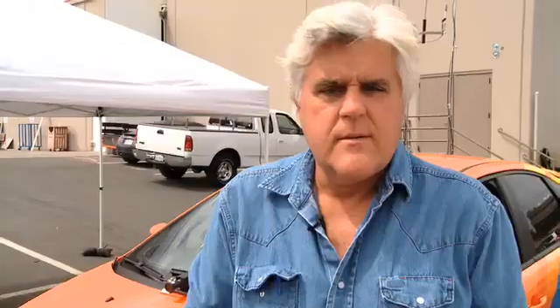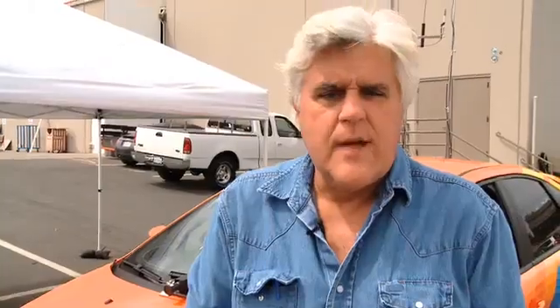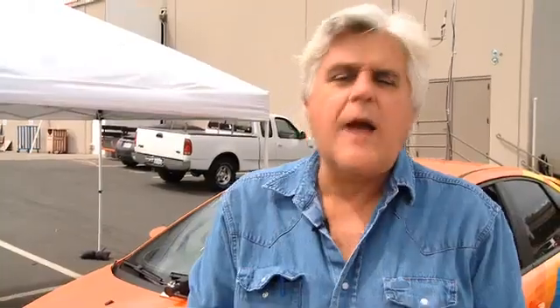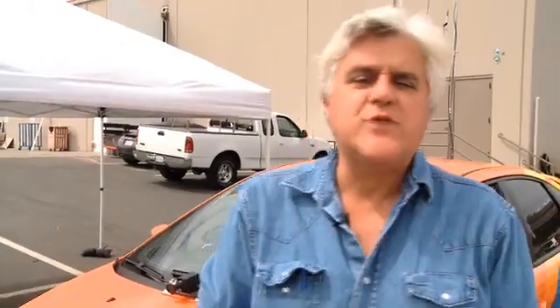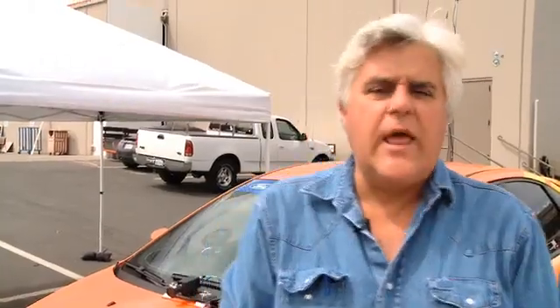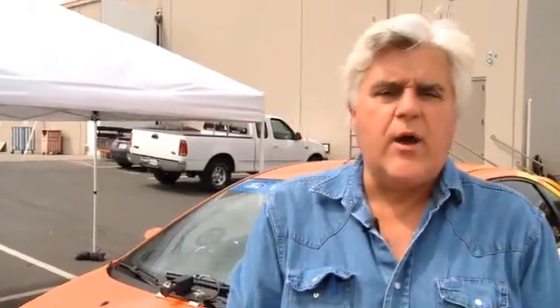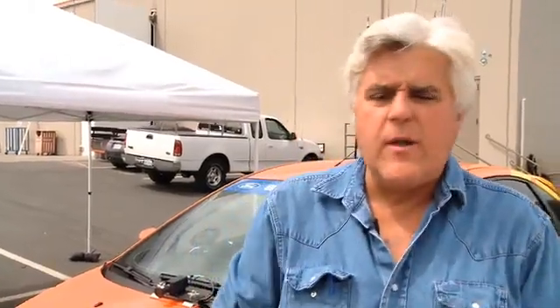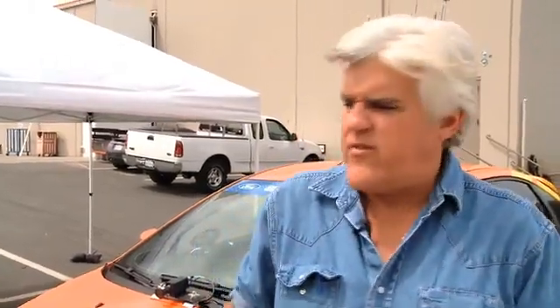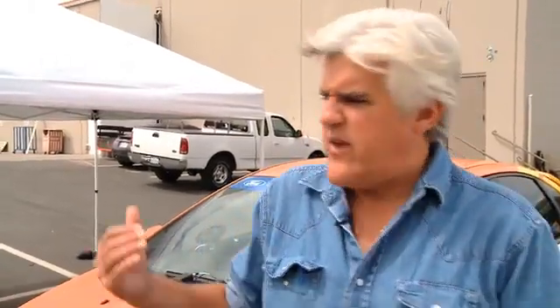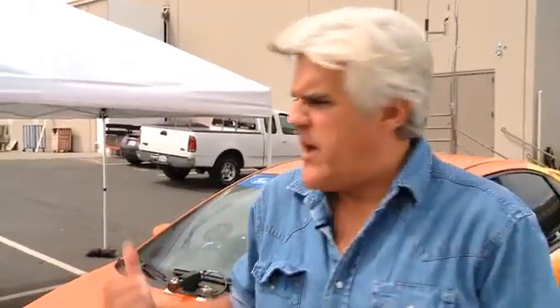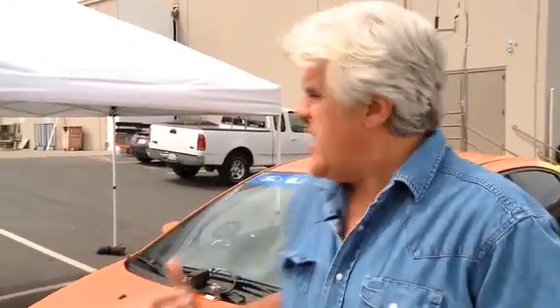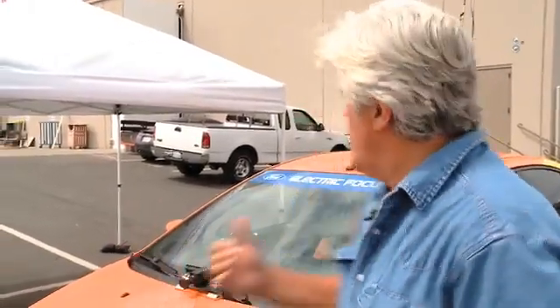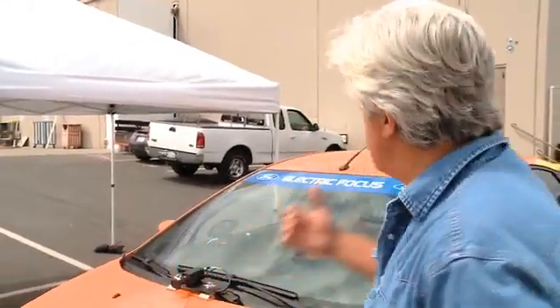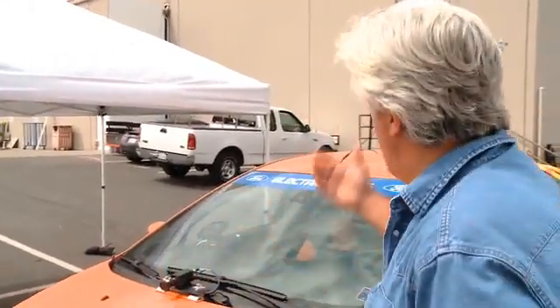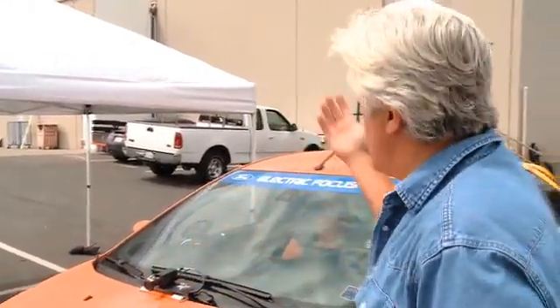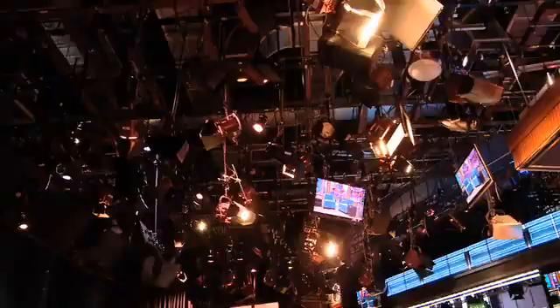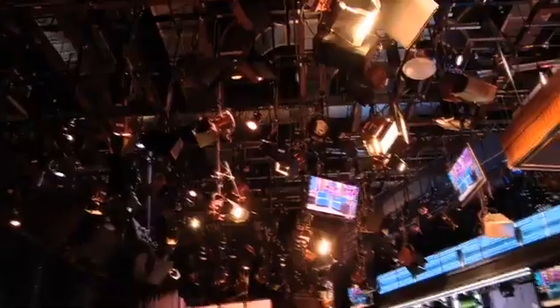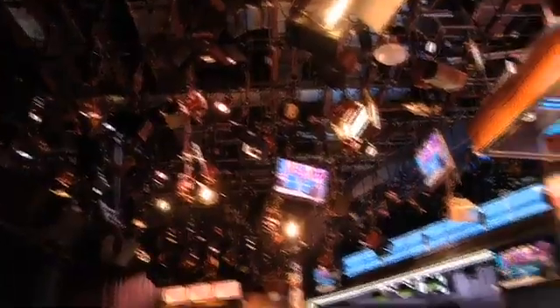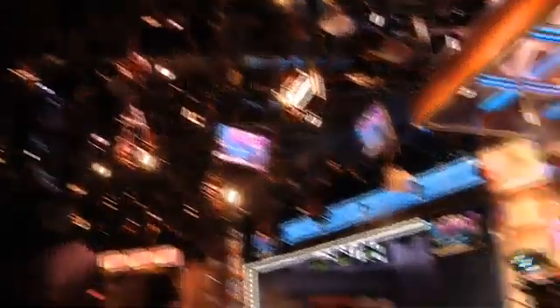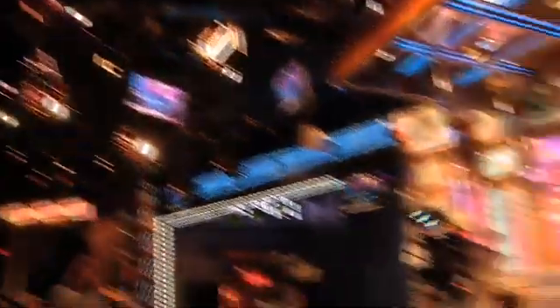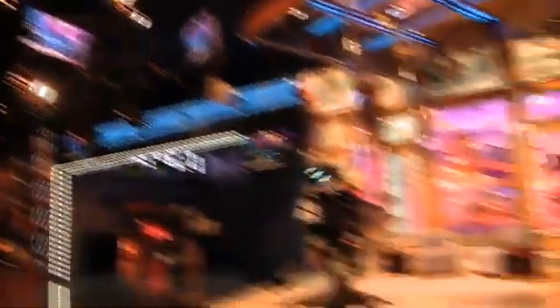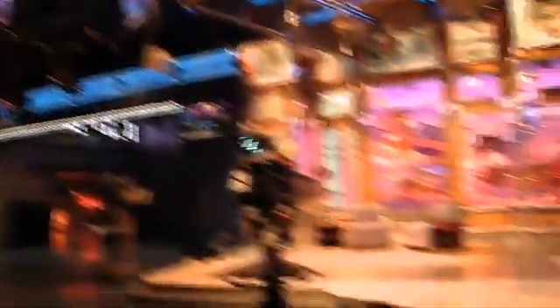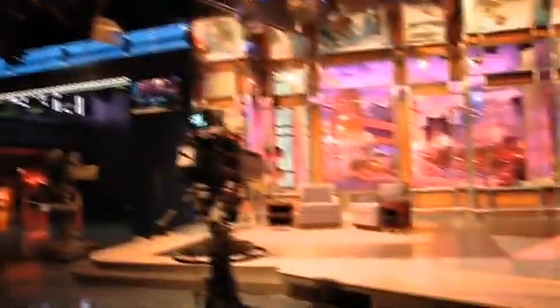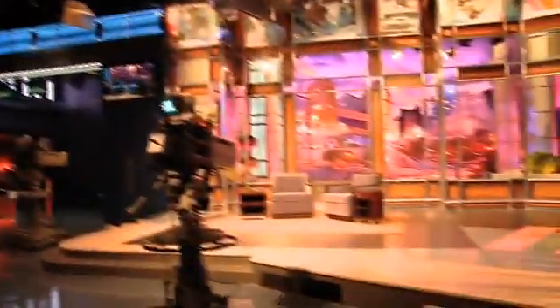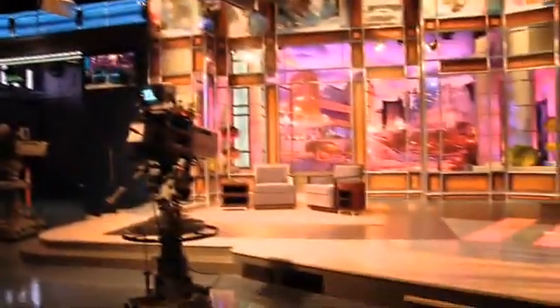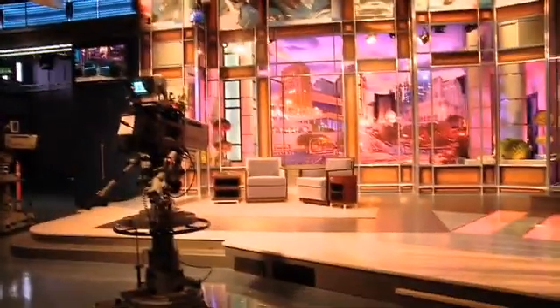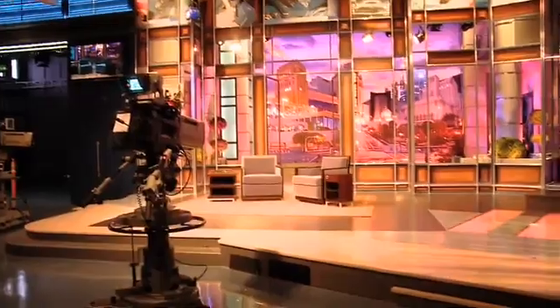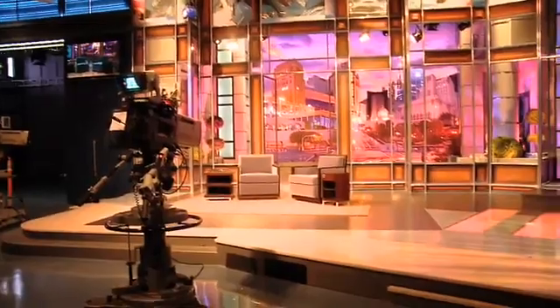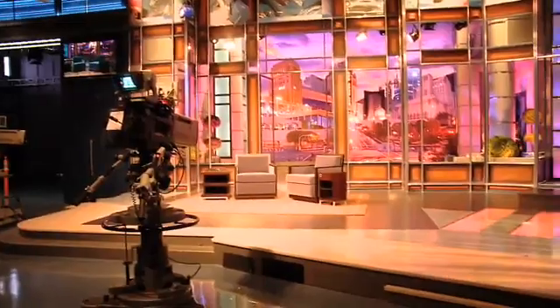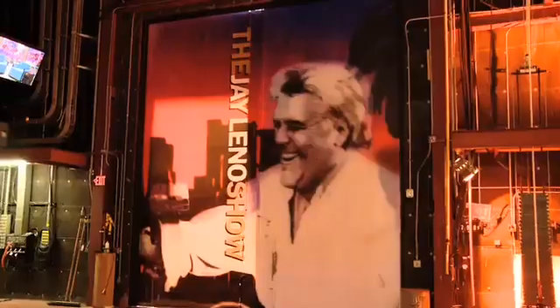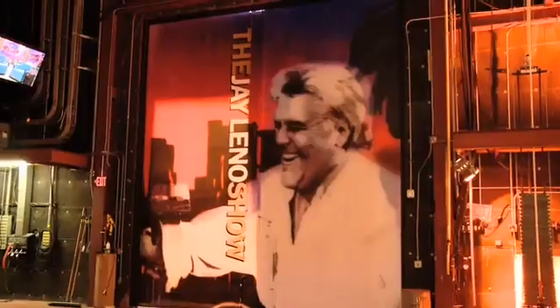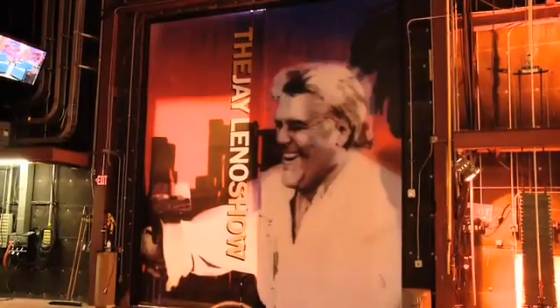Hi, I'm Jay Leno. We're on the set of my new show — modestly called The Jay Leno Show here in the States.